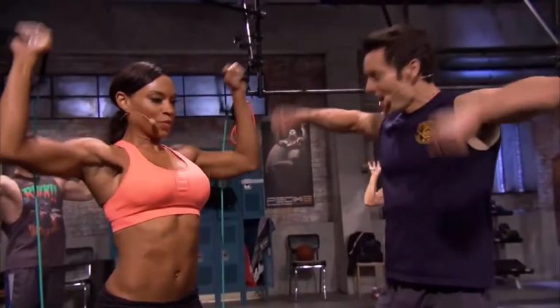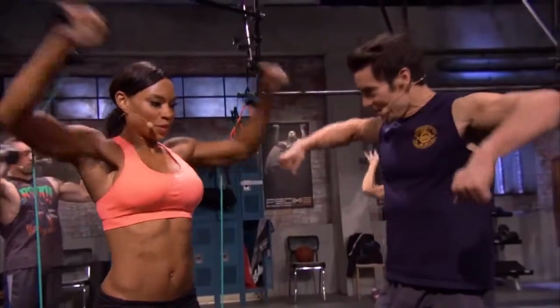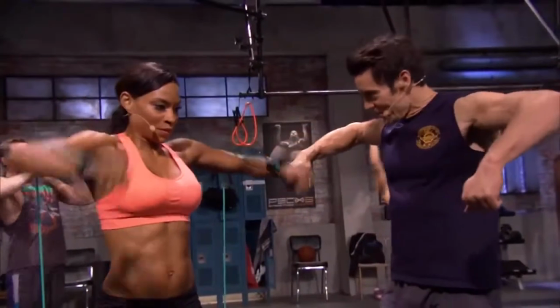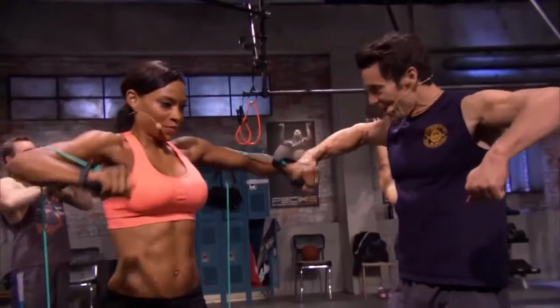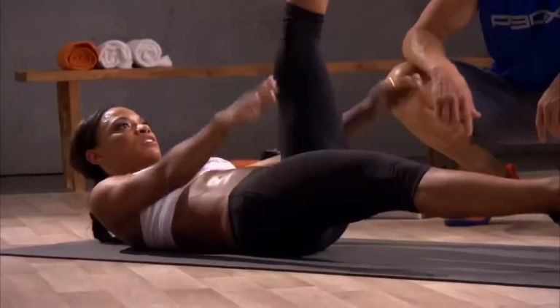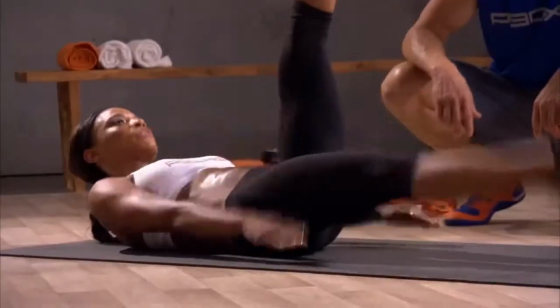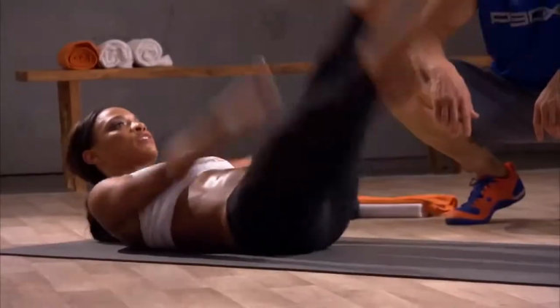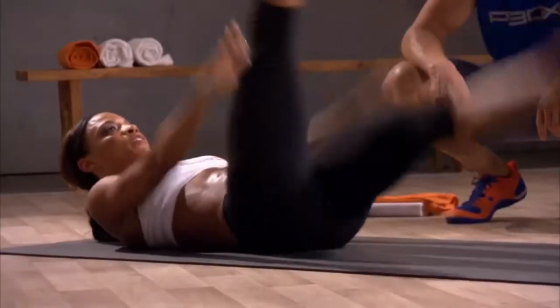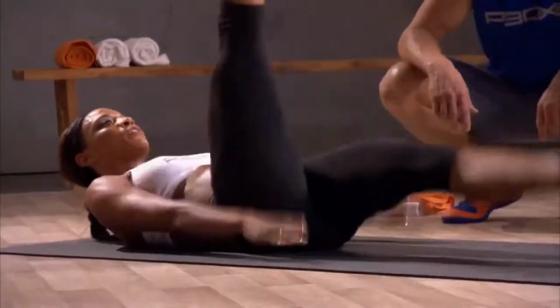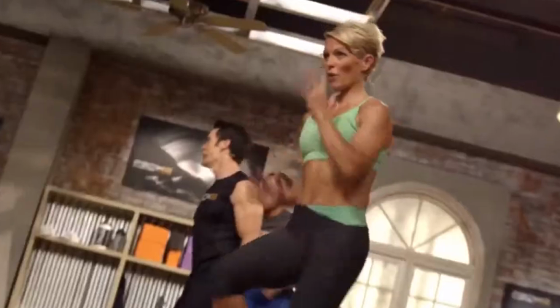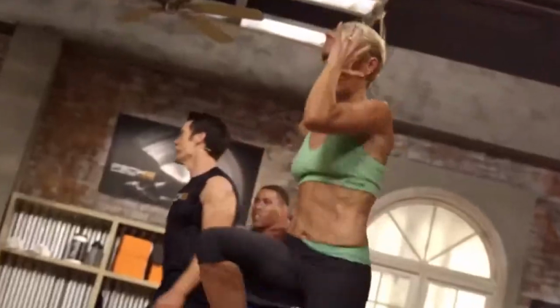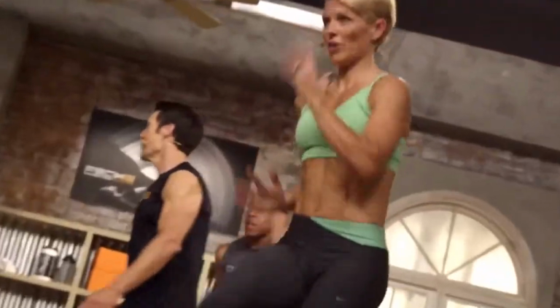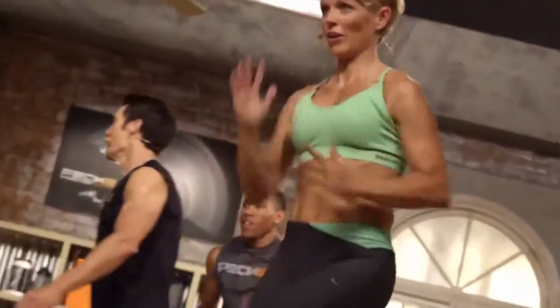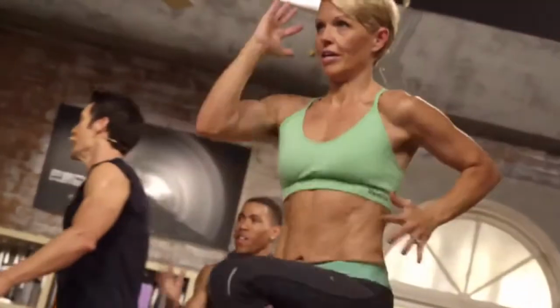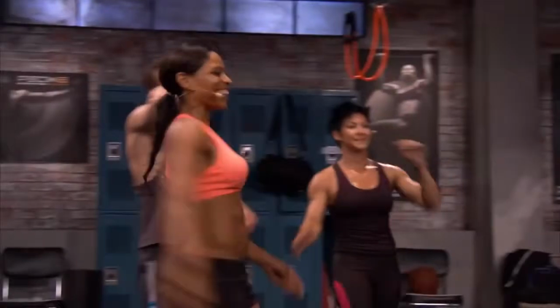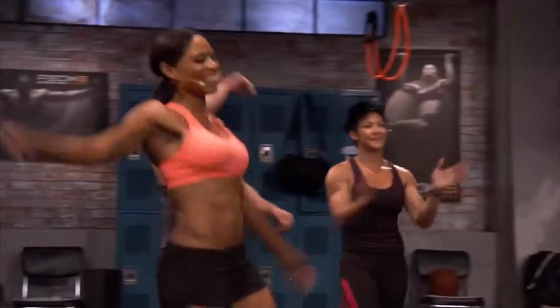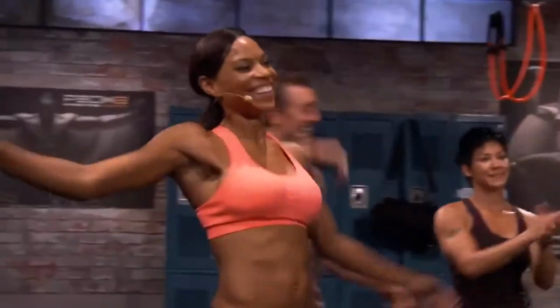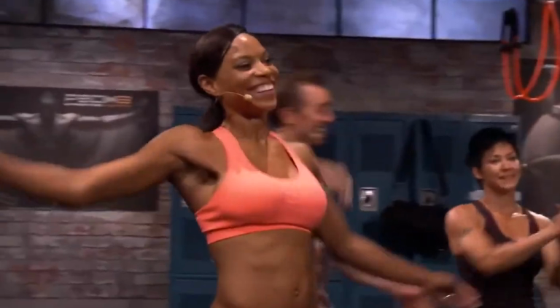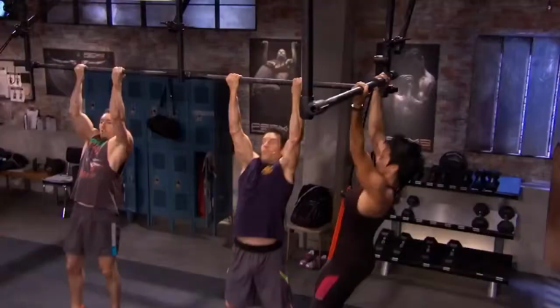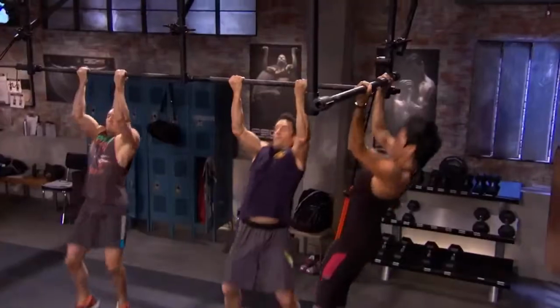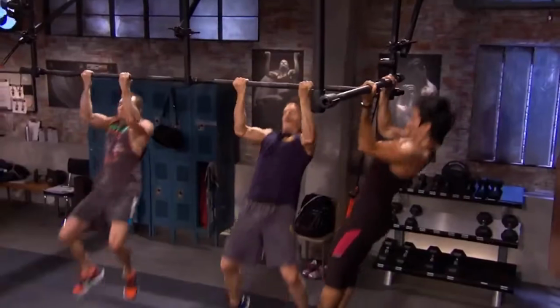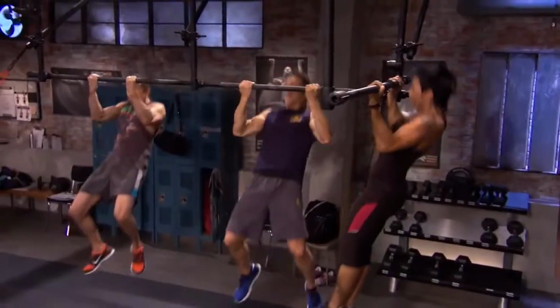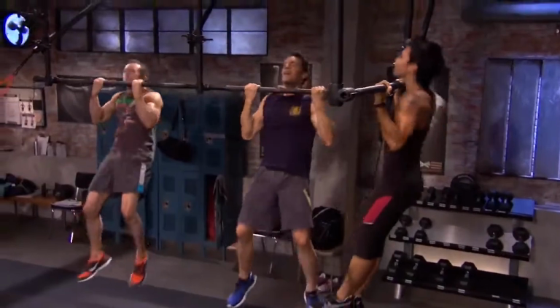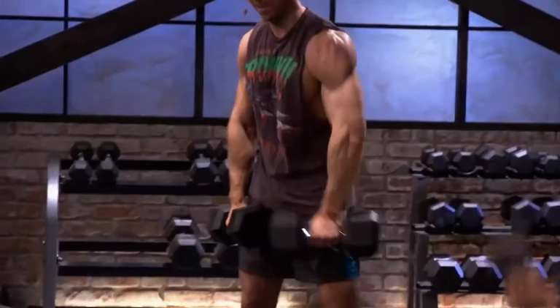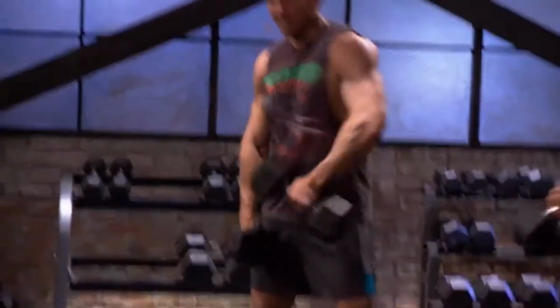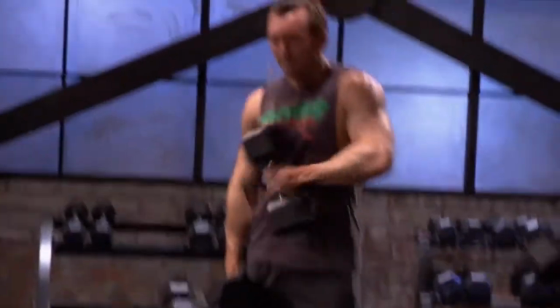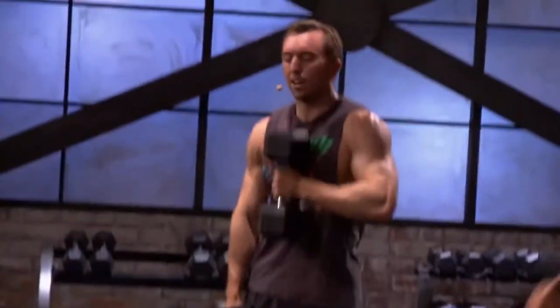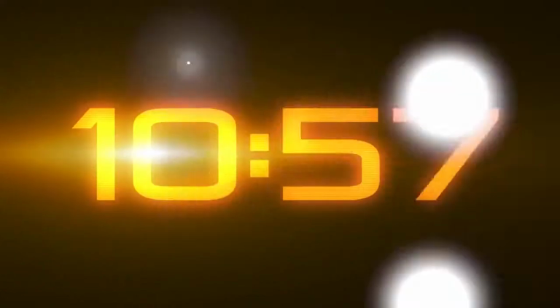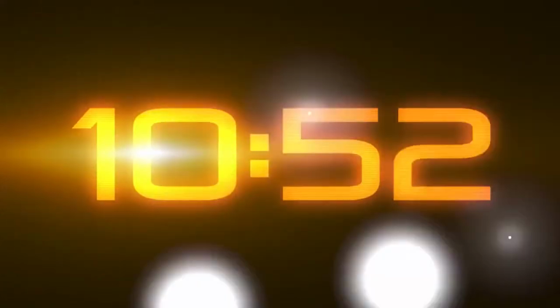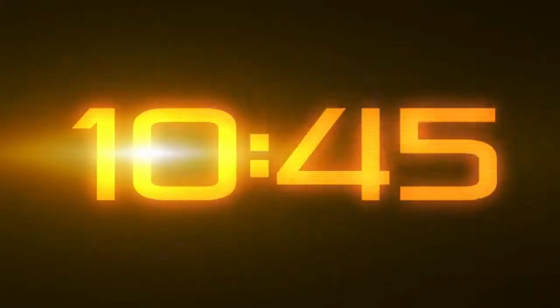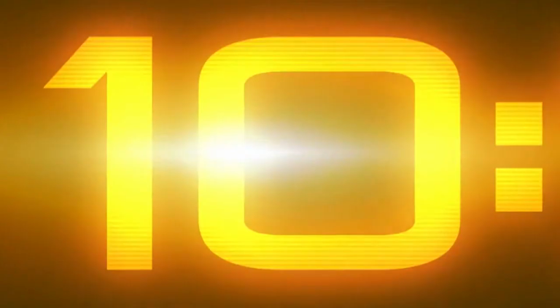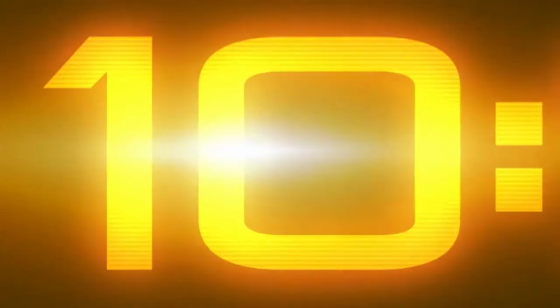It's fast. It's intense. It's exciting. It's fun. Let's go. Almost there. I can see the finish line.